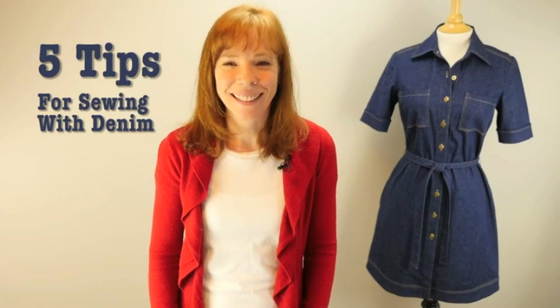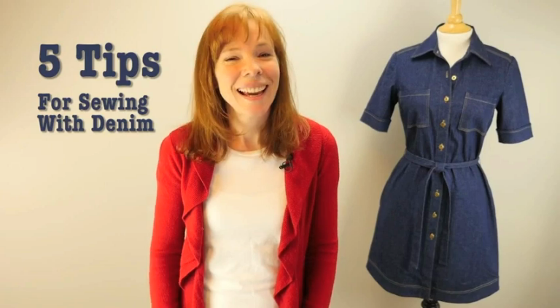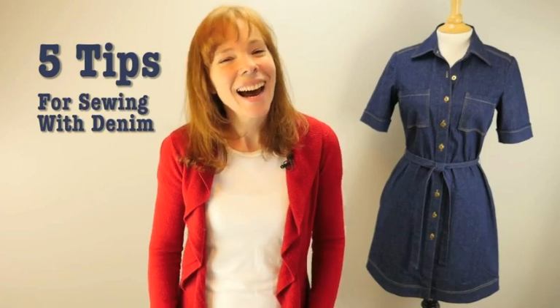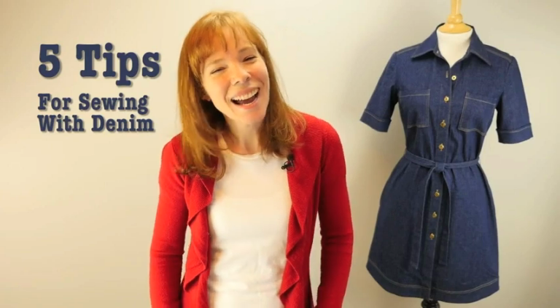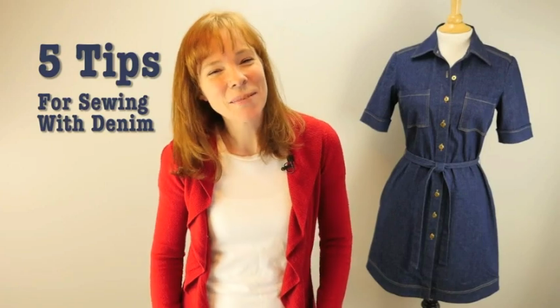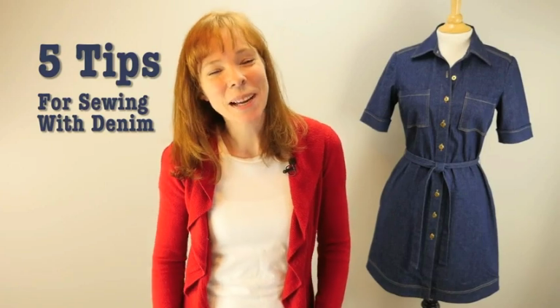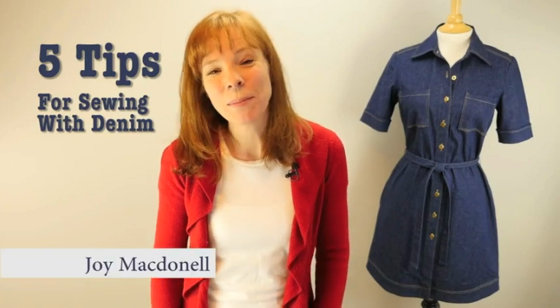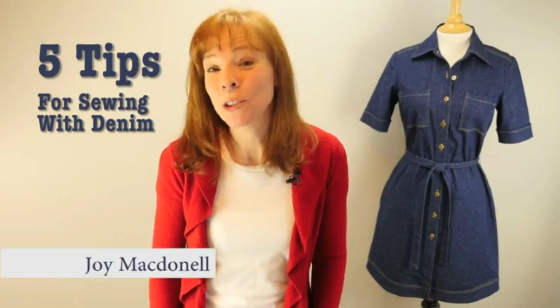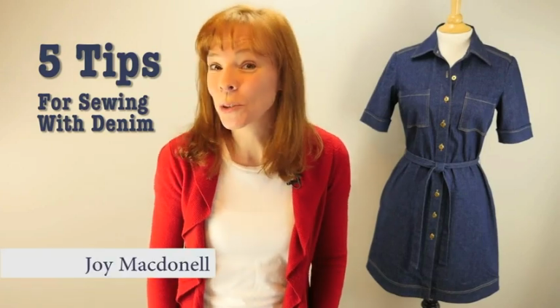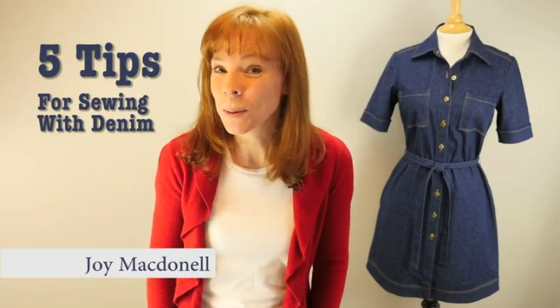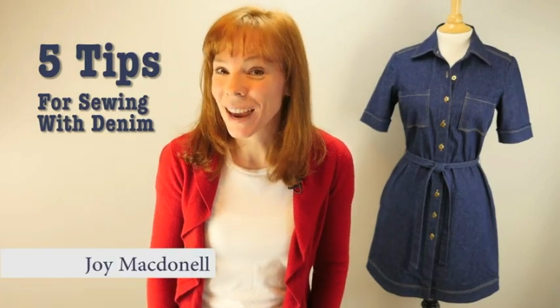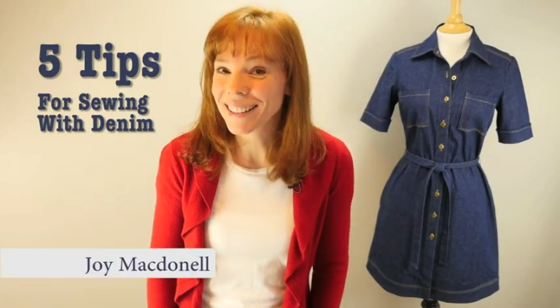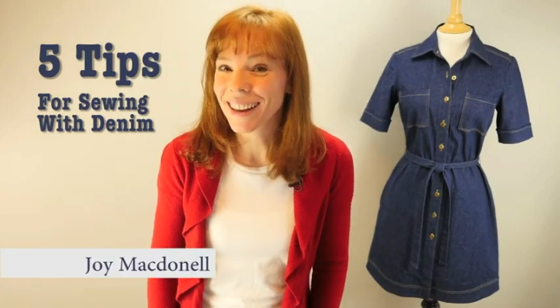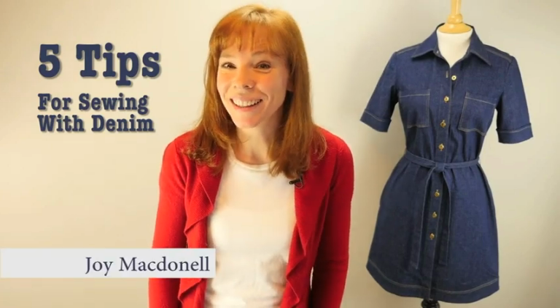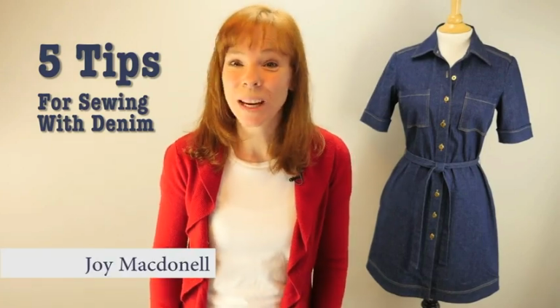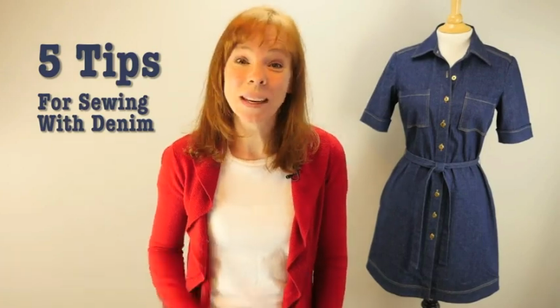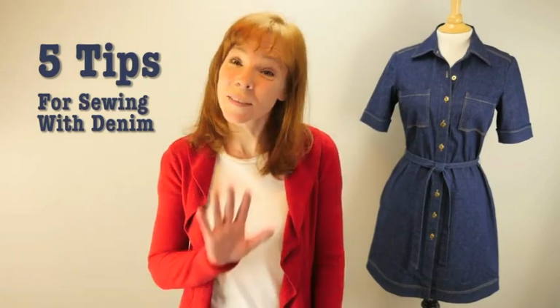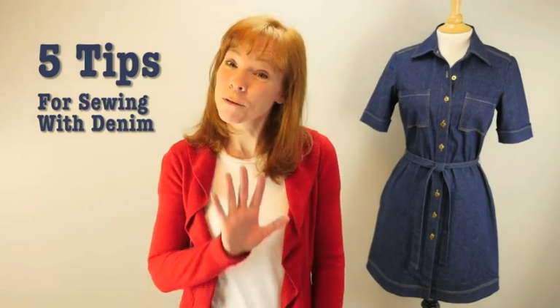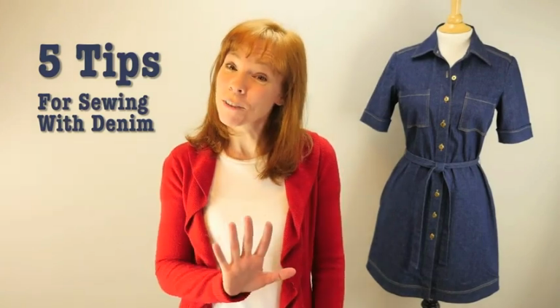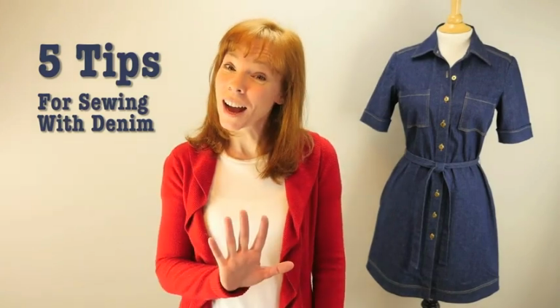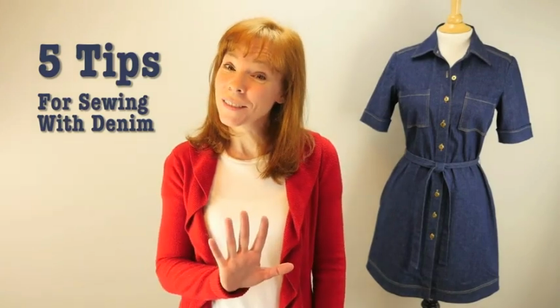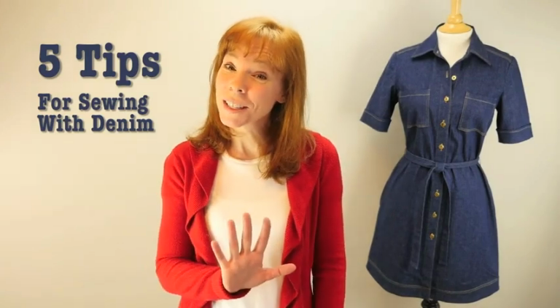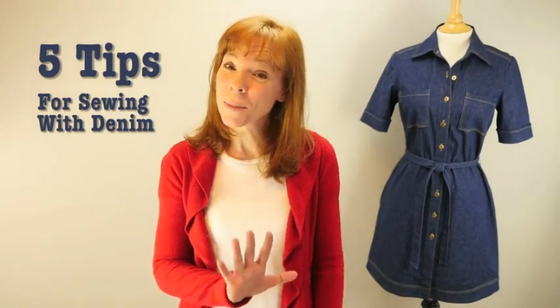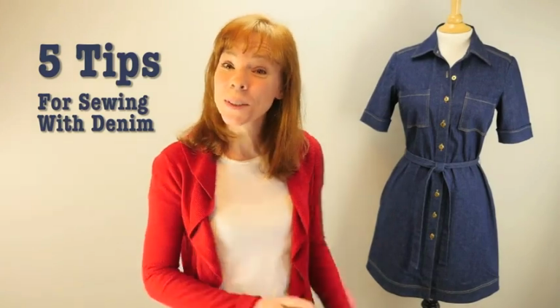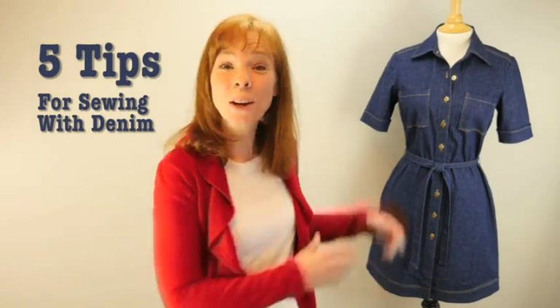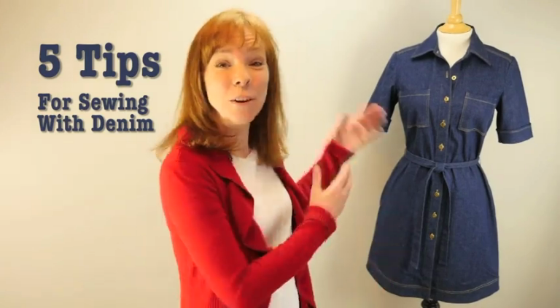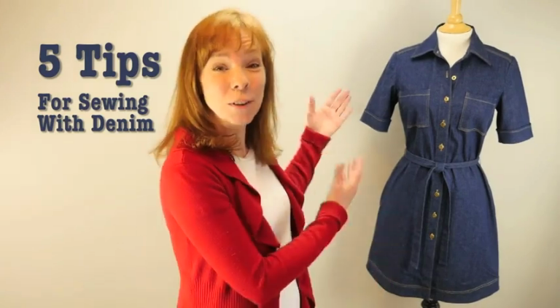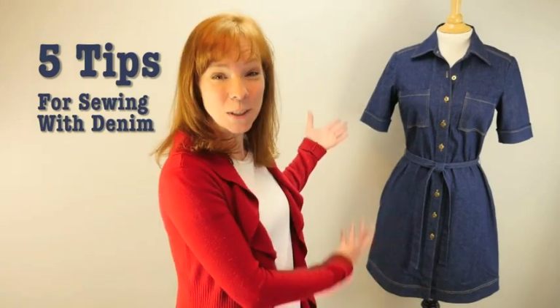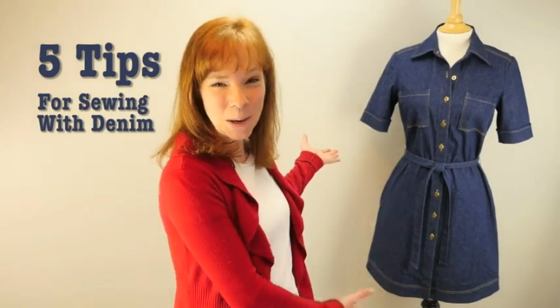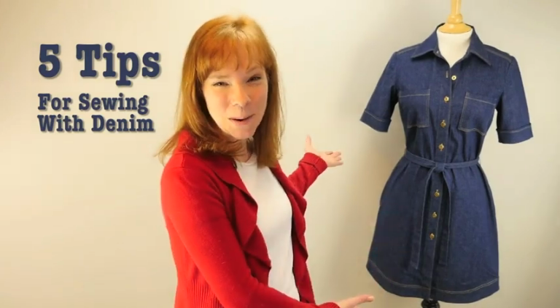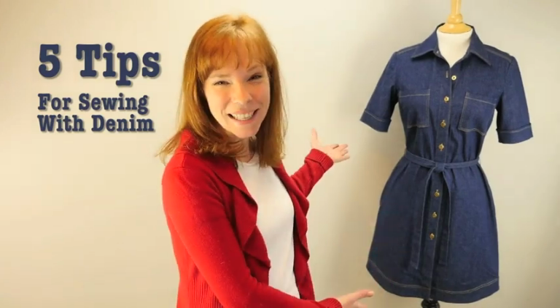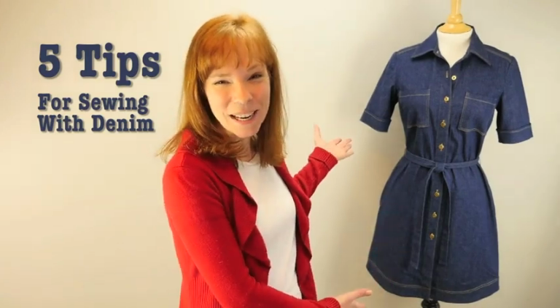Hi, my name is Joy Macdonnell and I'm going to give you 5 tips for sewing with denim.